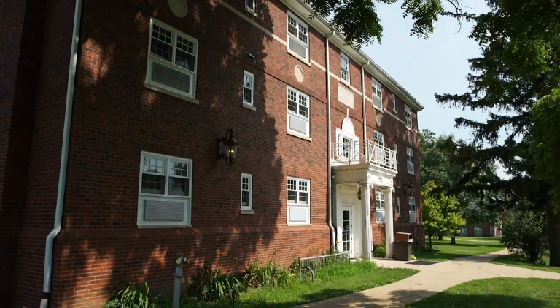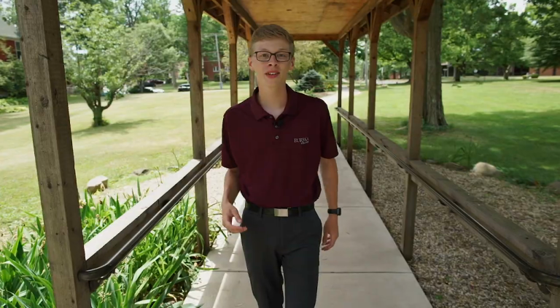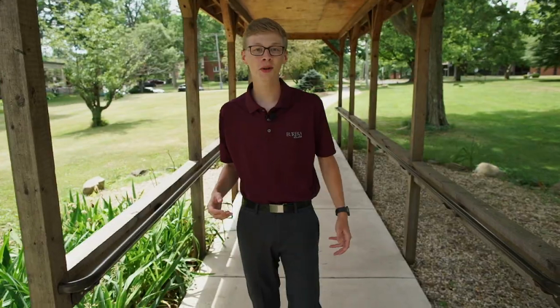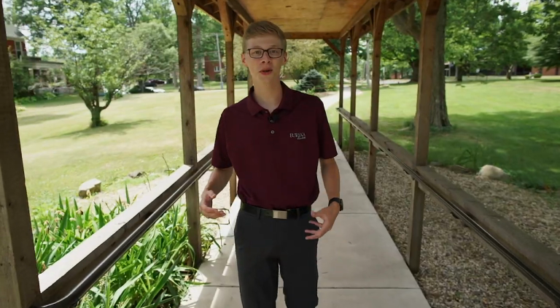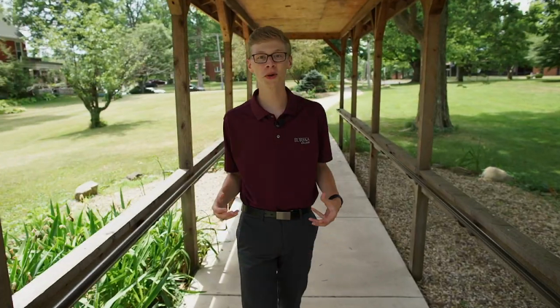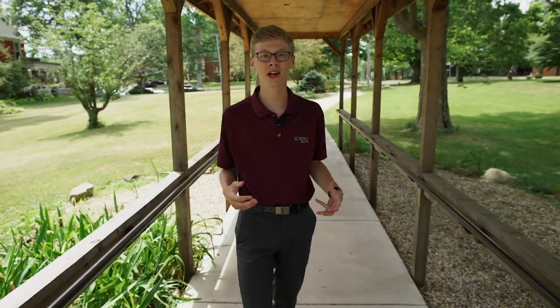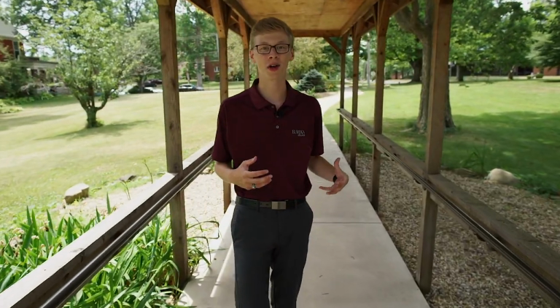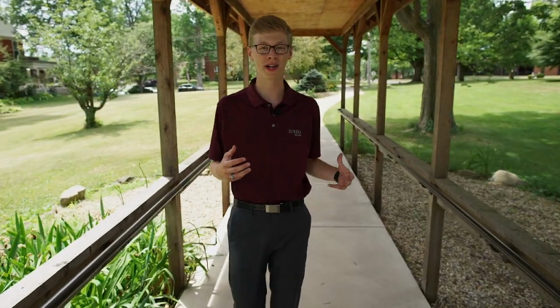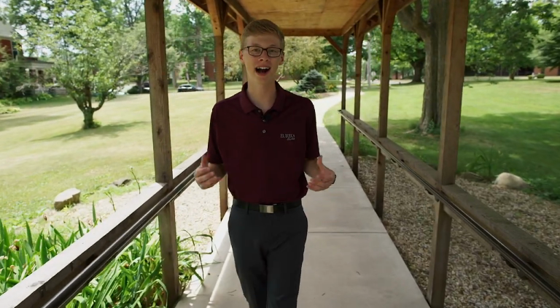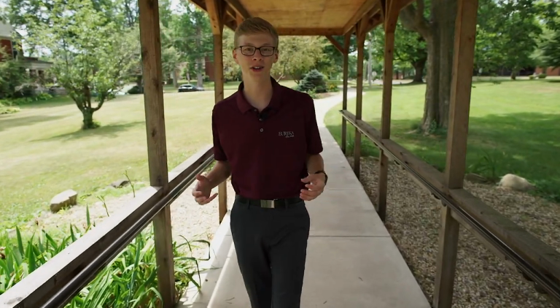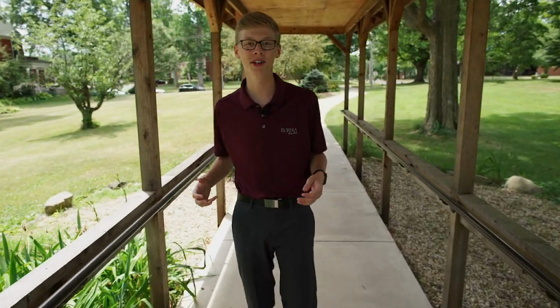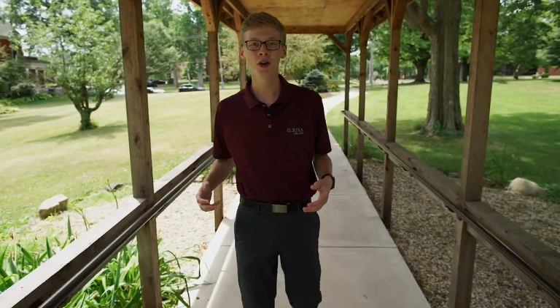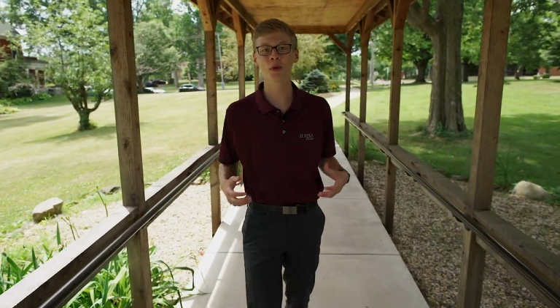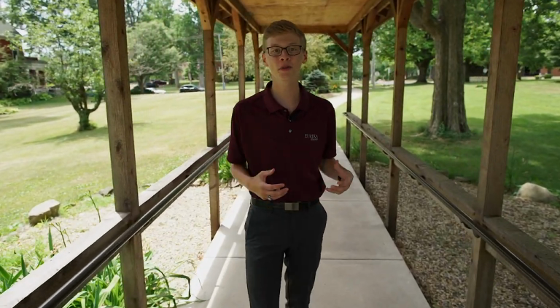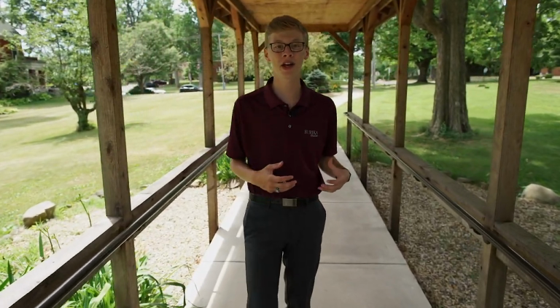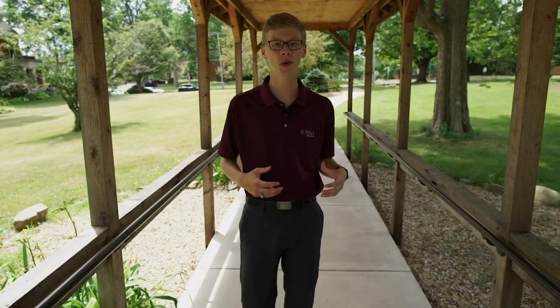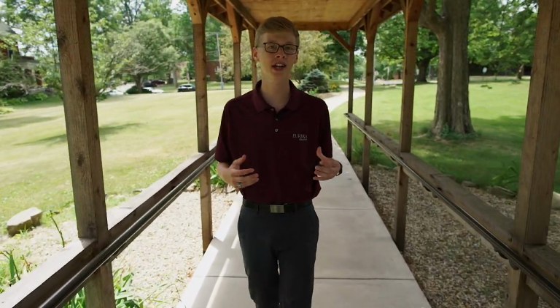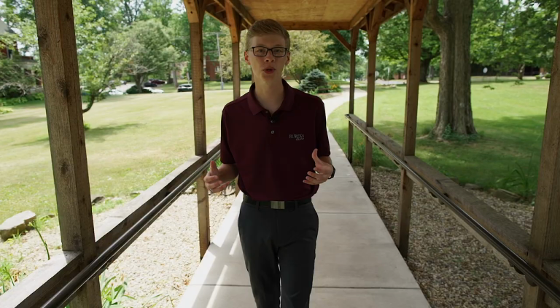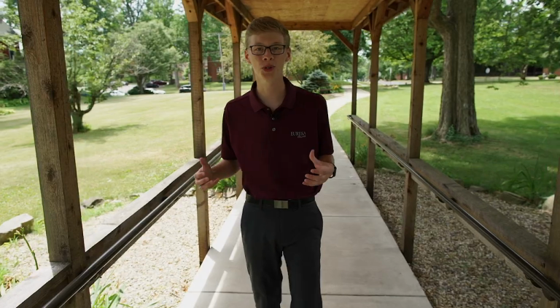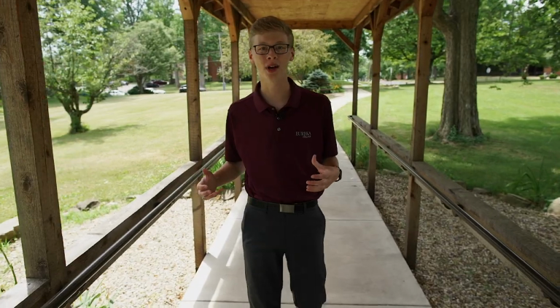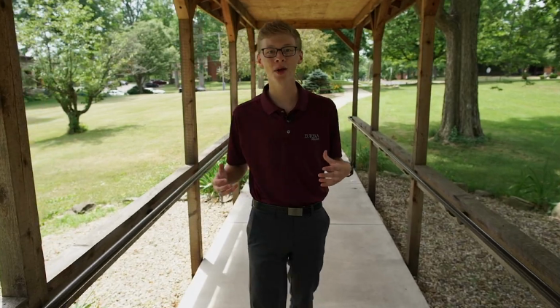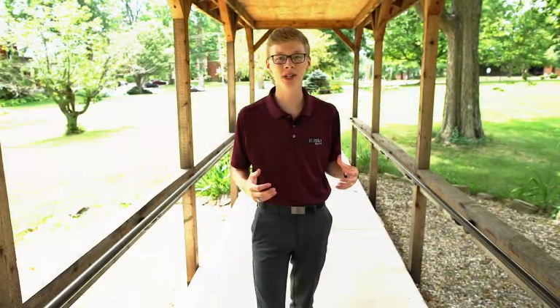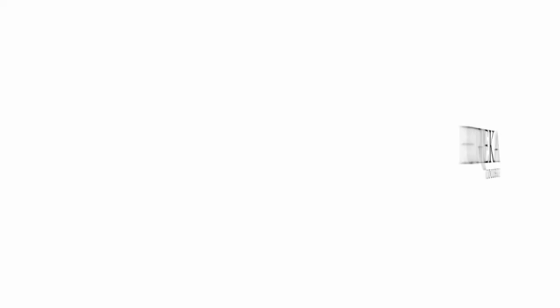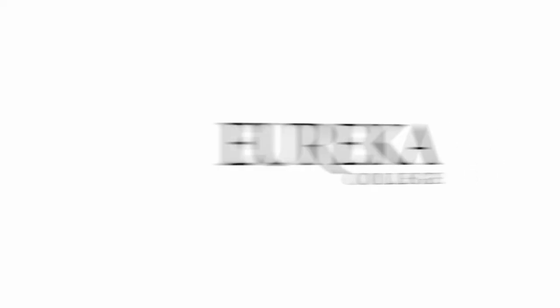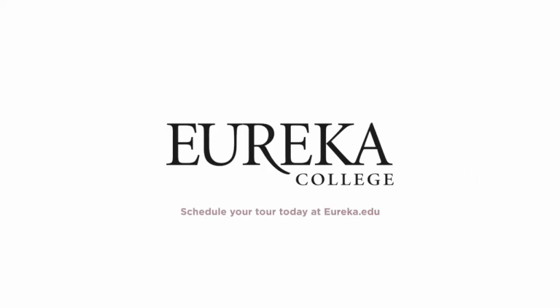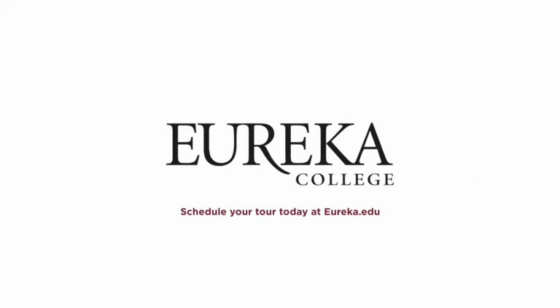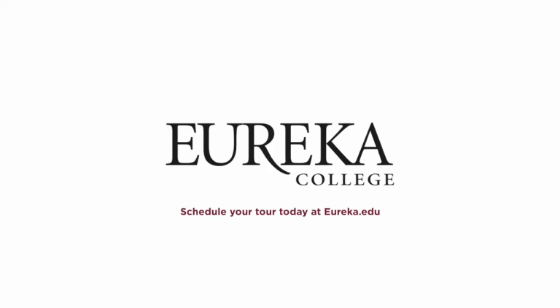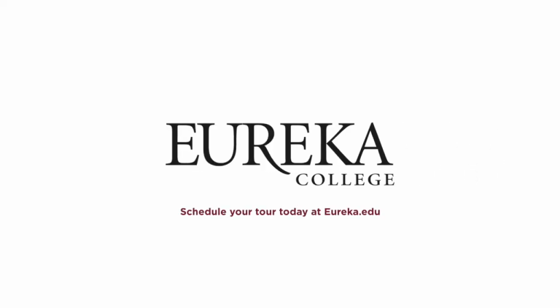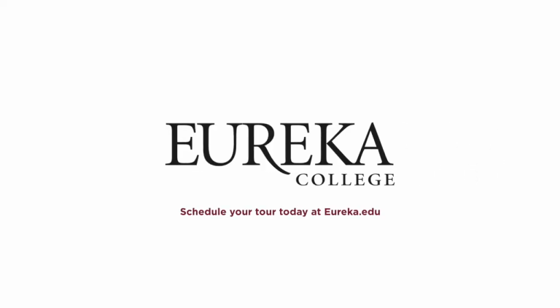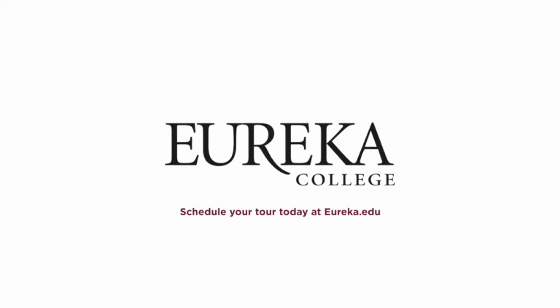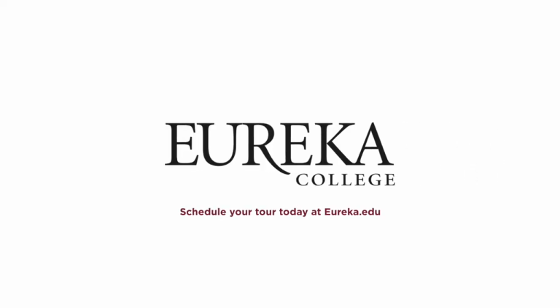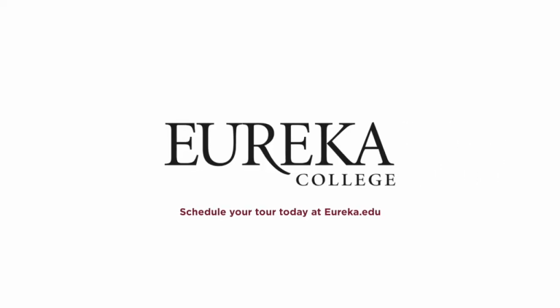This concludes our tour here at Eureka College. For more information or to schedule a tour, please visit us online. We hope to see you soon.